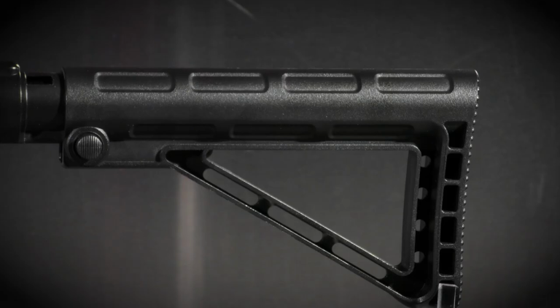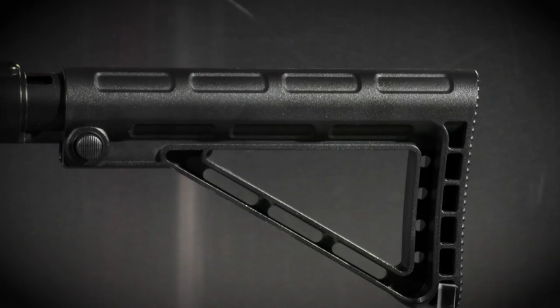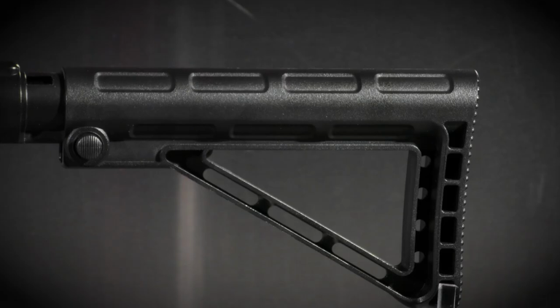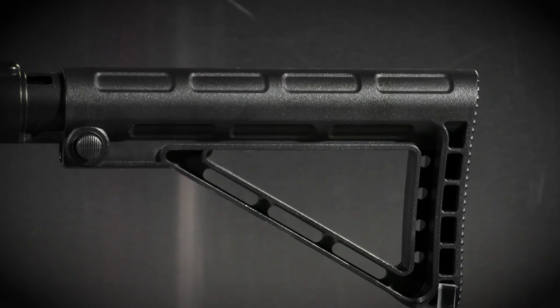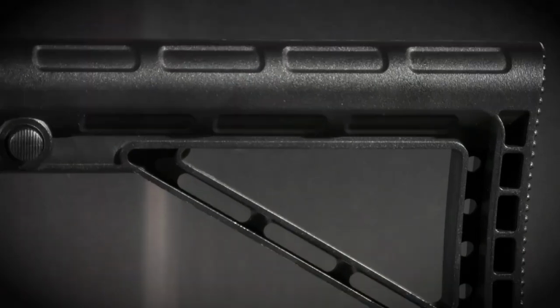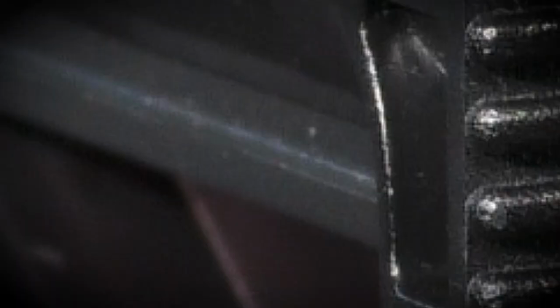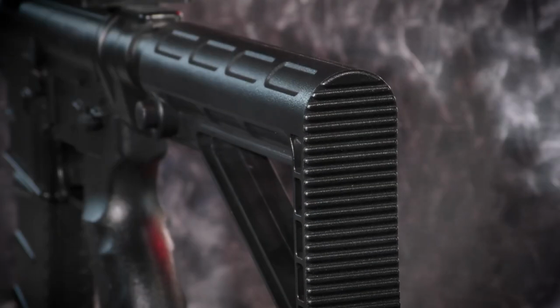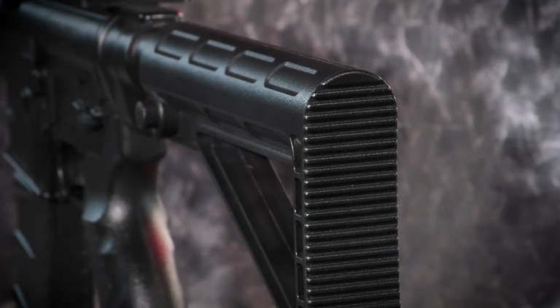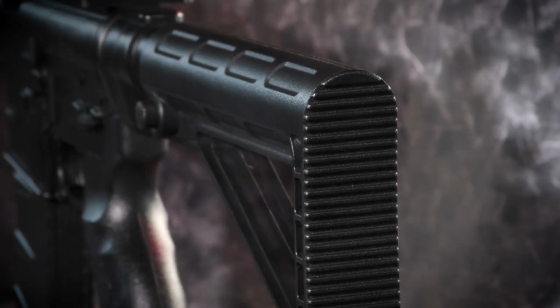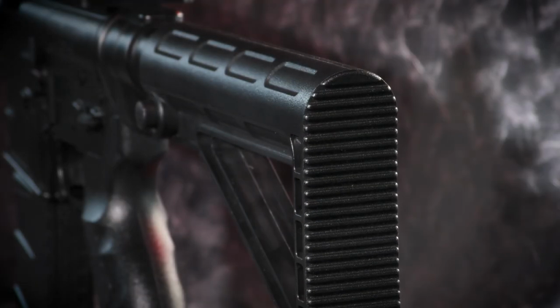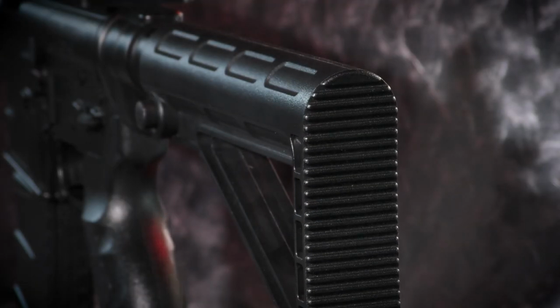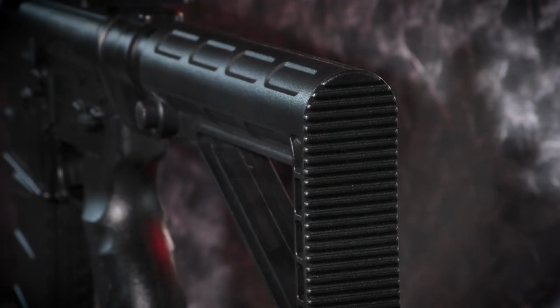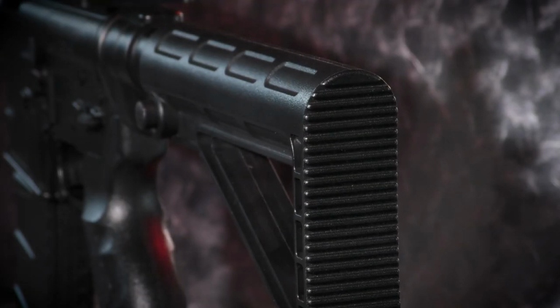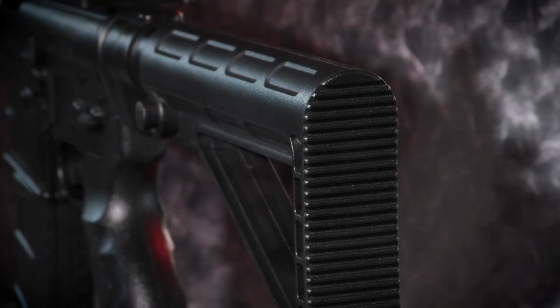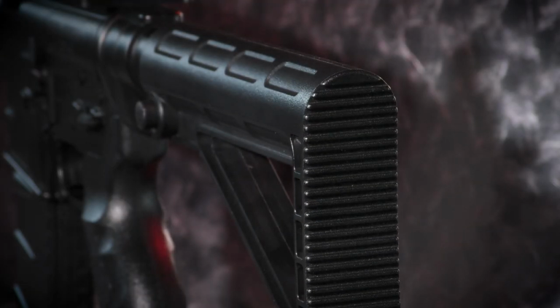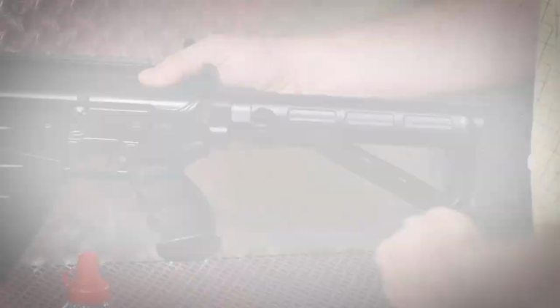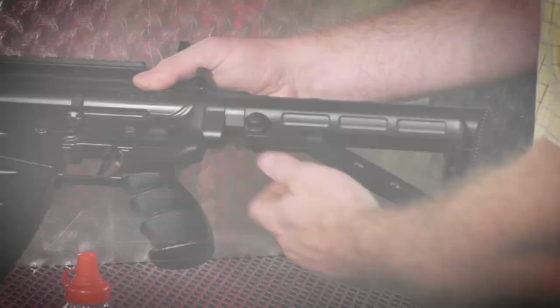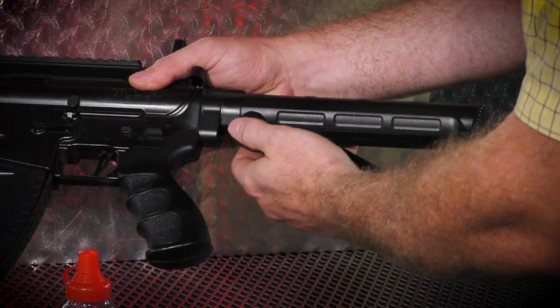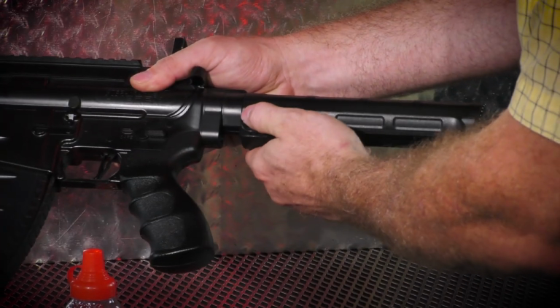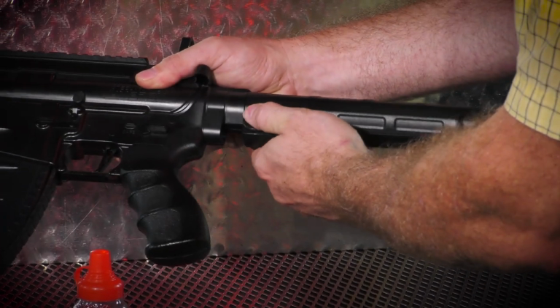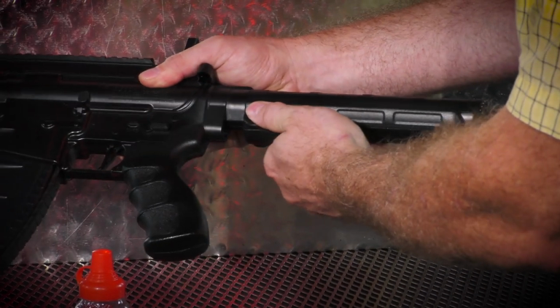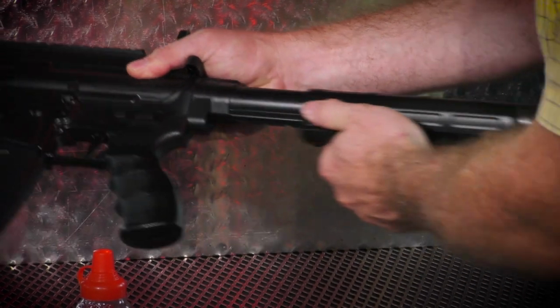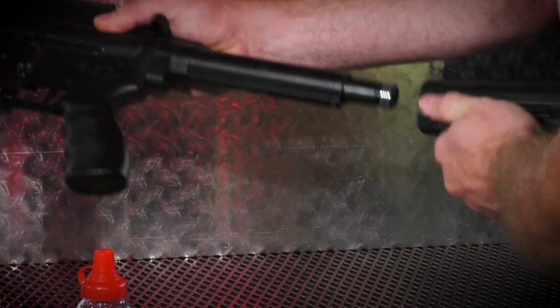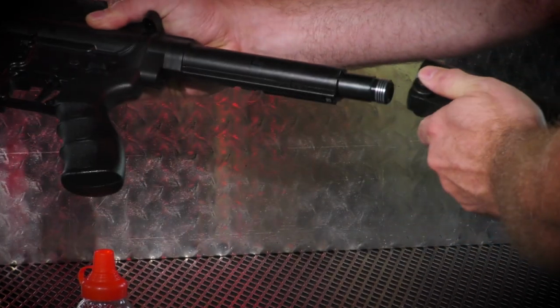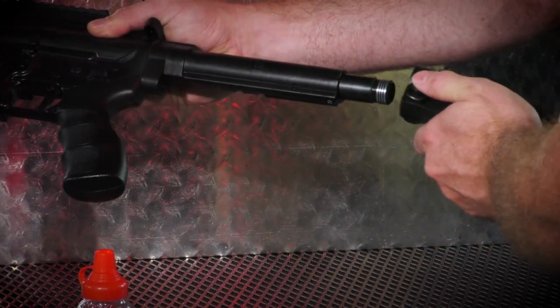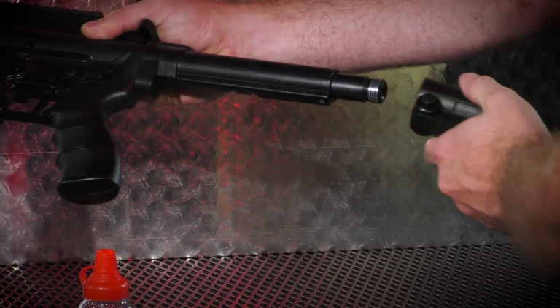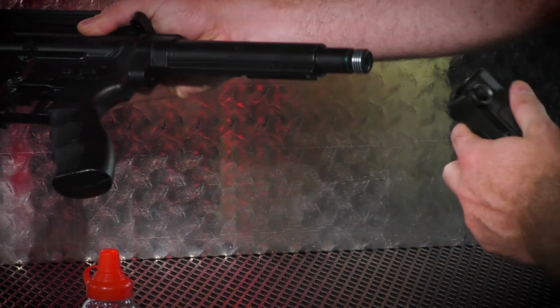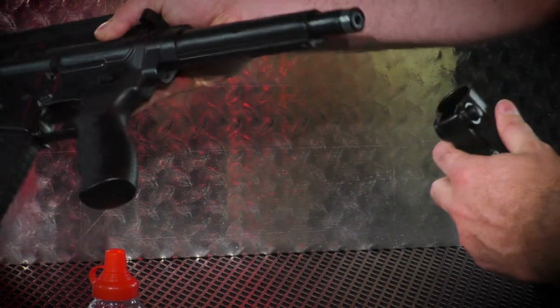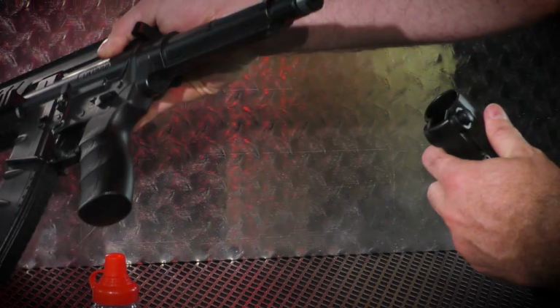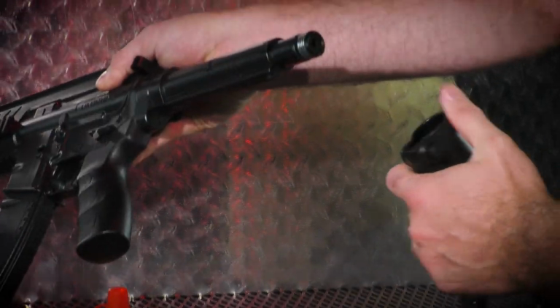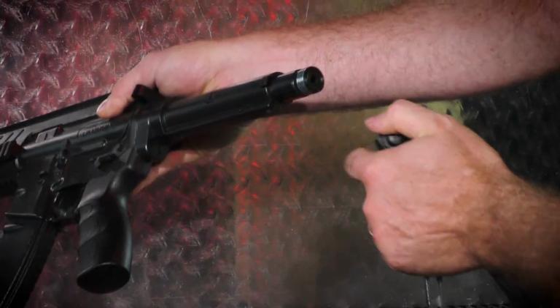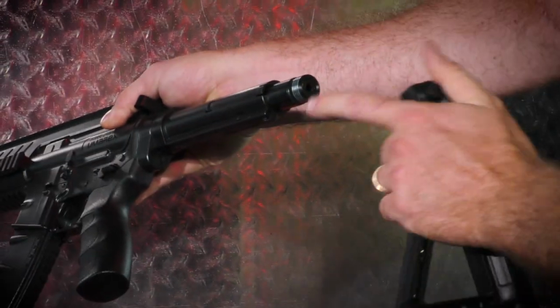The Steel Strike features a multi-position adjustable stock. The stock slips off easily for loading two CO2 cartridges in the buffer tube.